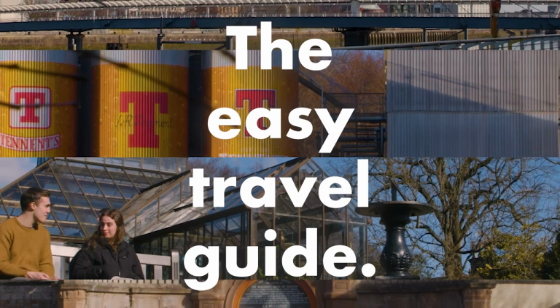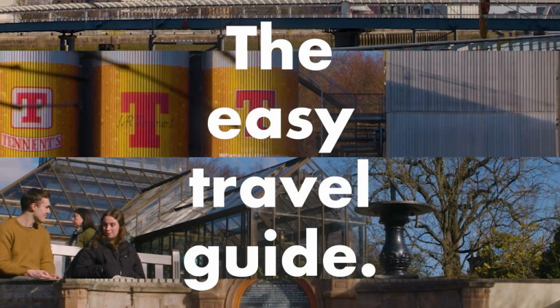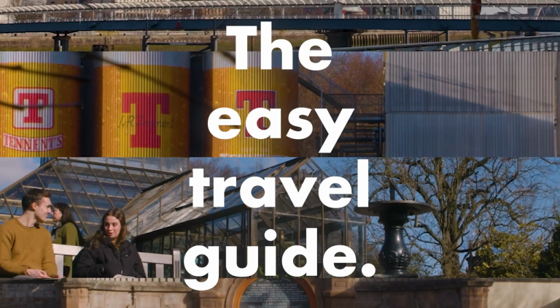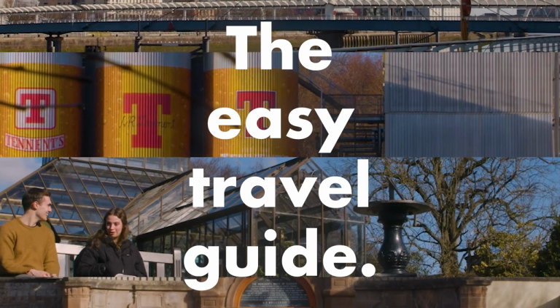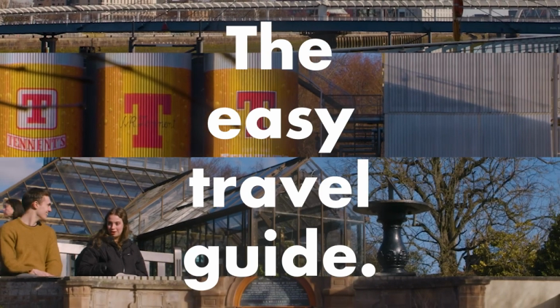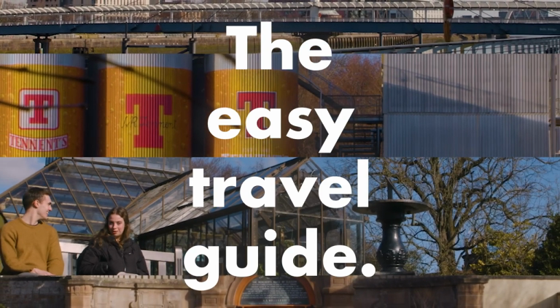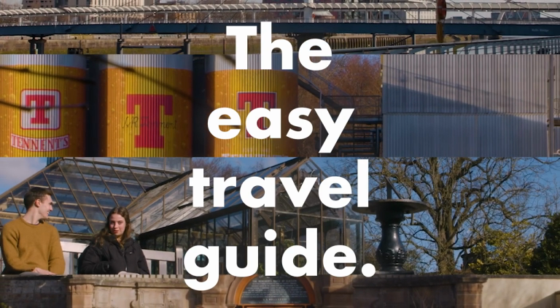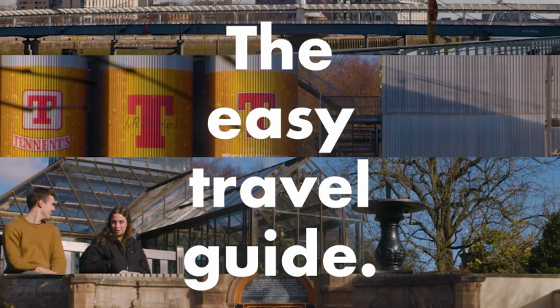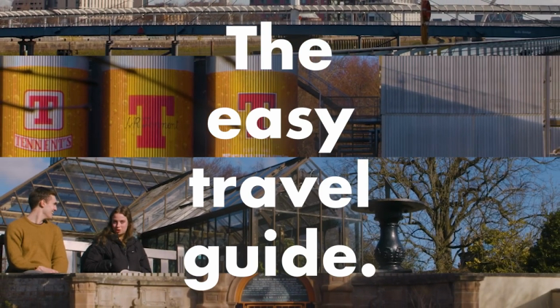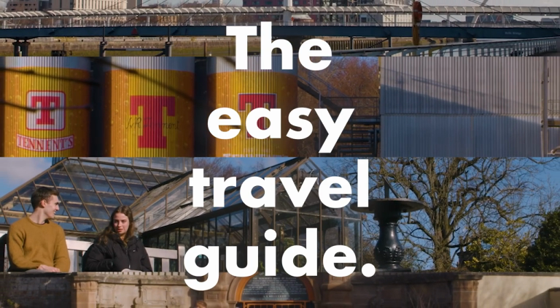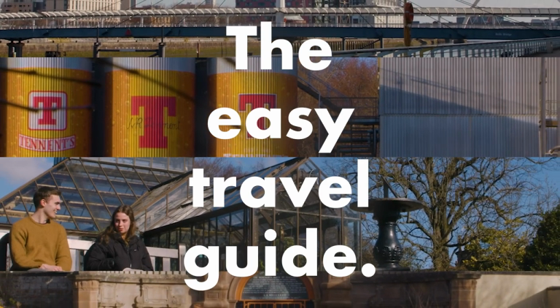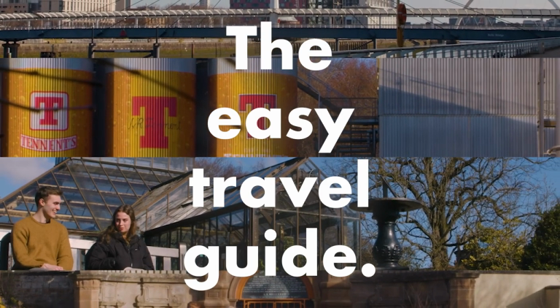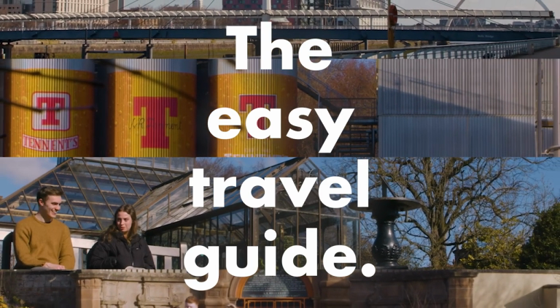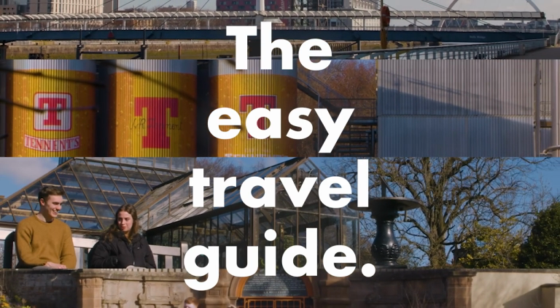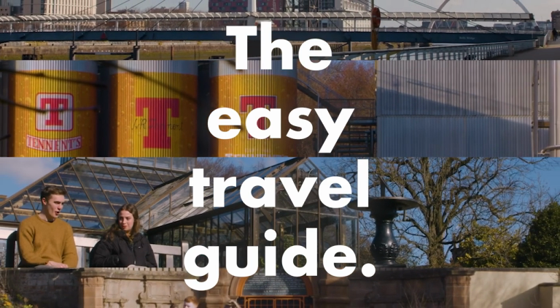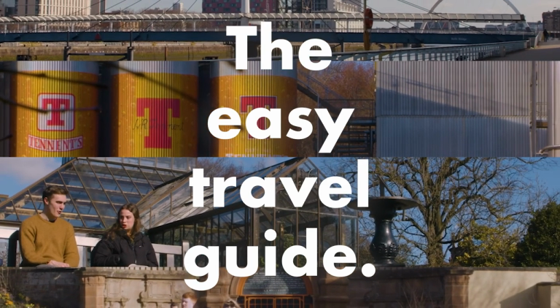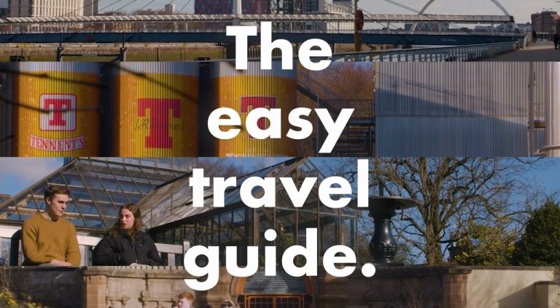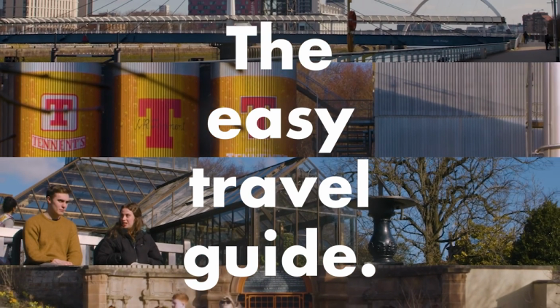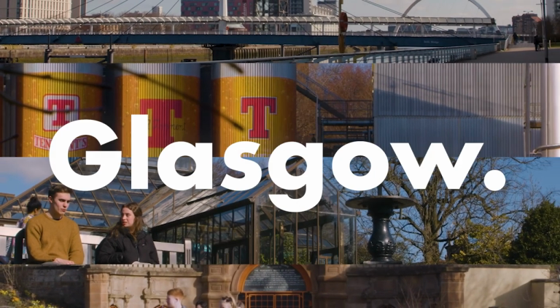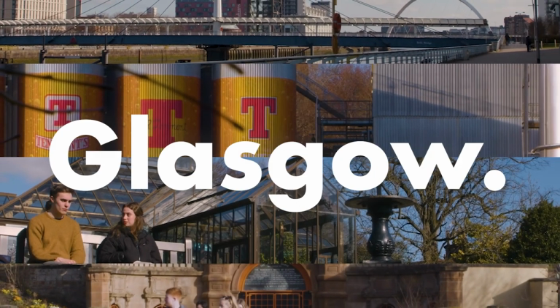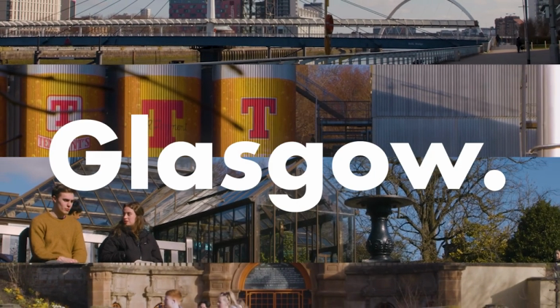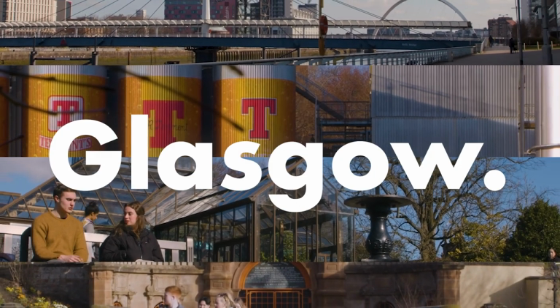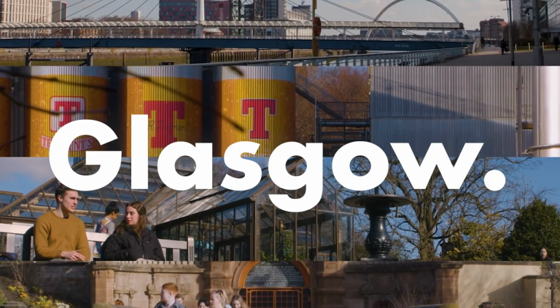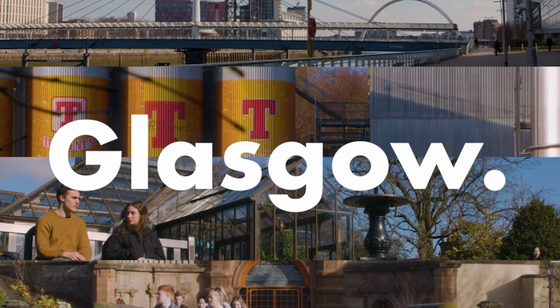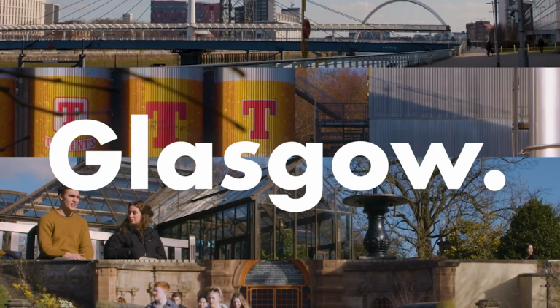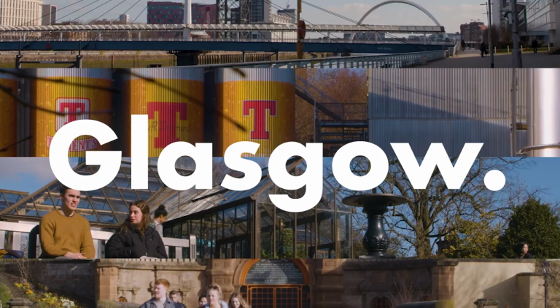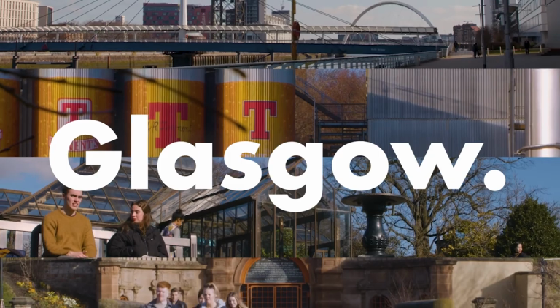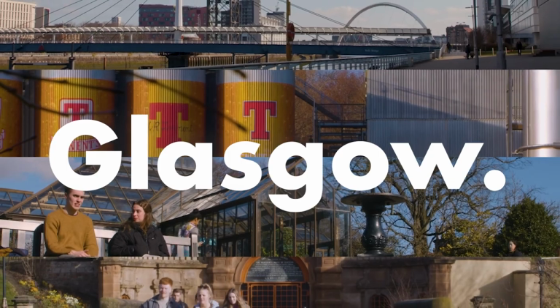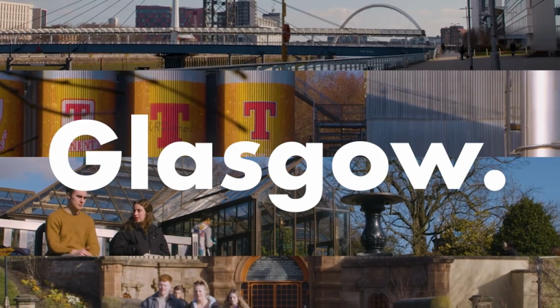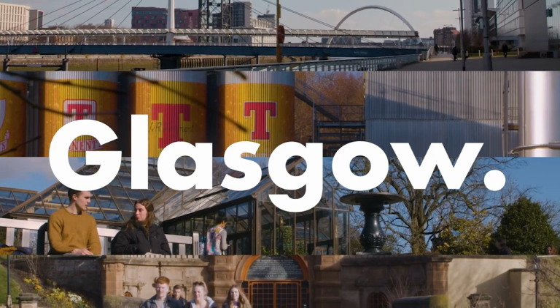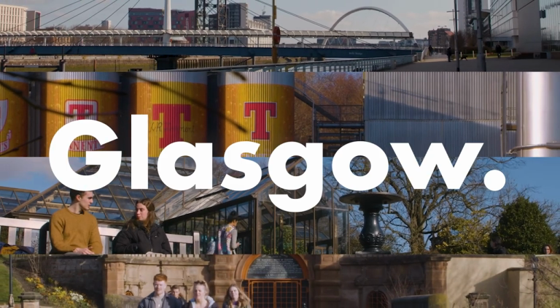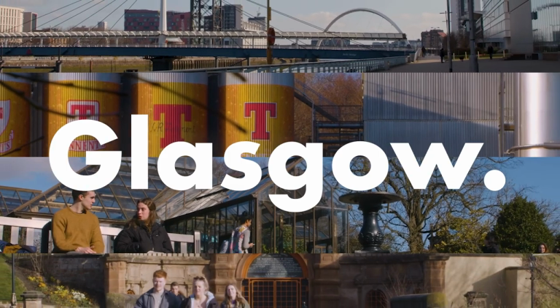Hey guys, welcome to the easy travel guide. These are some of the best spots in the city of Glasgow.